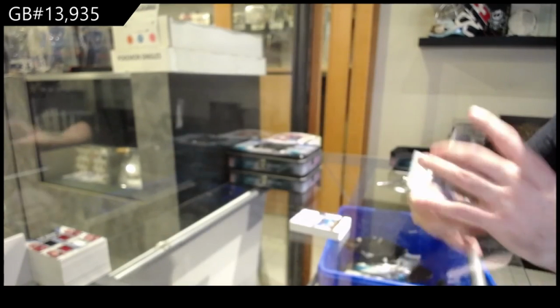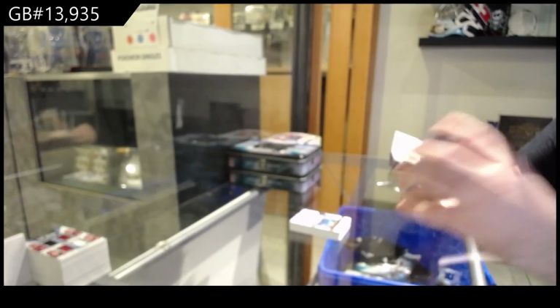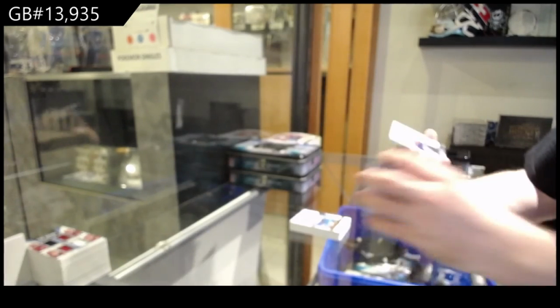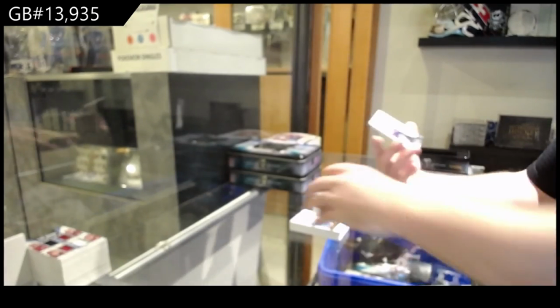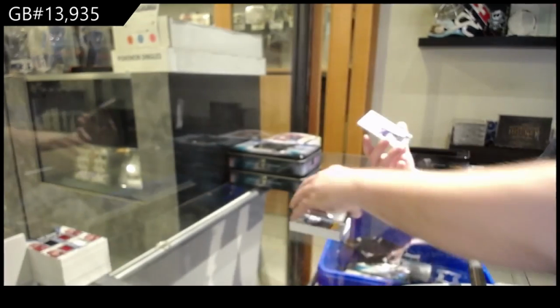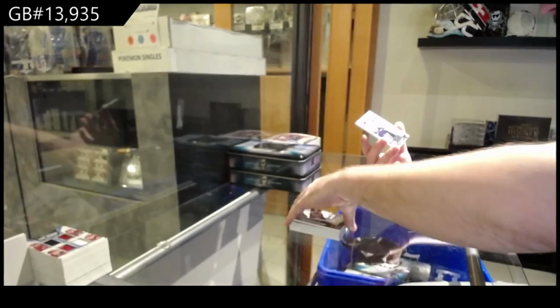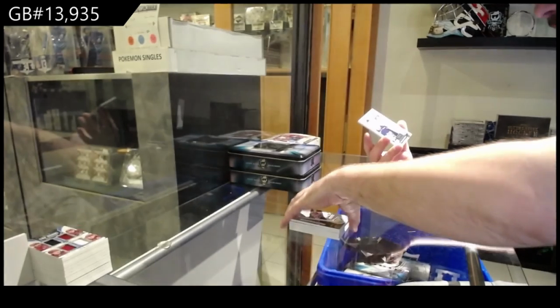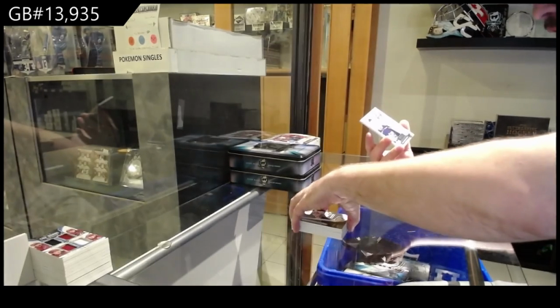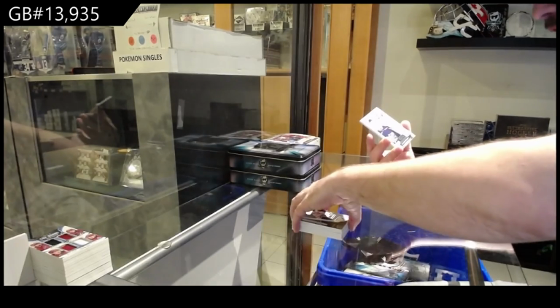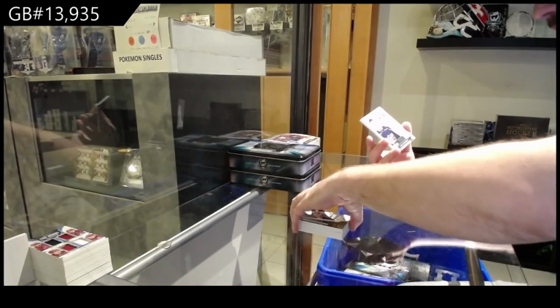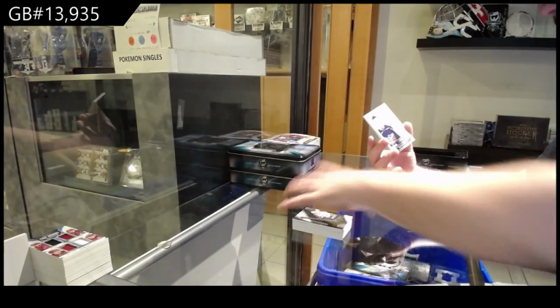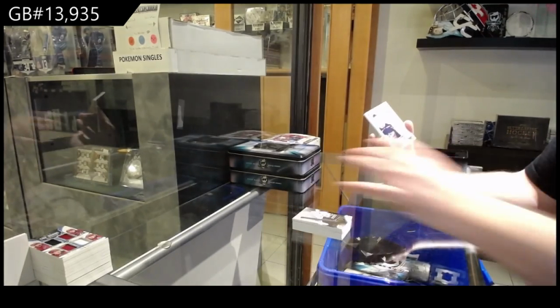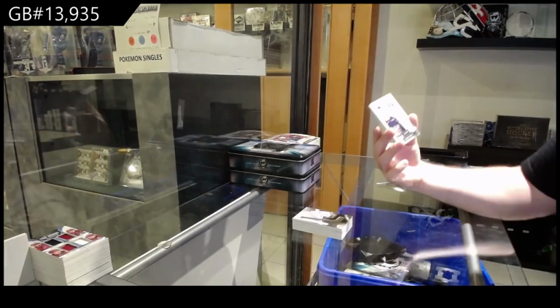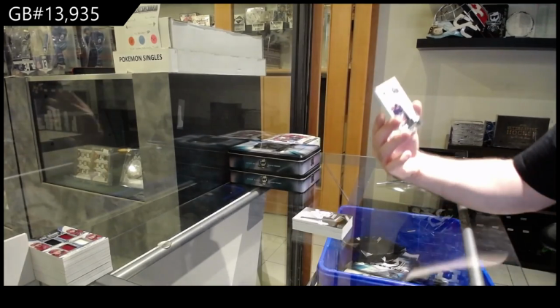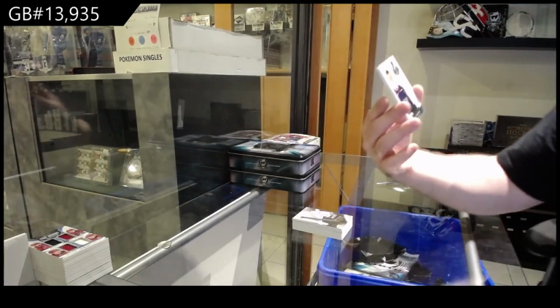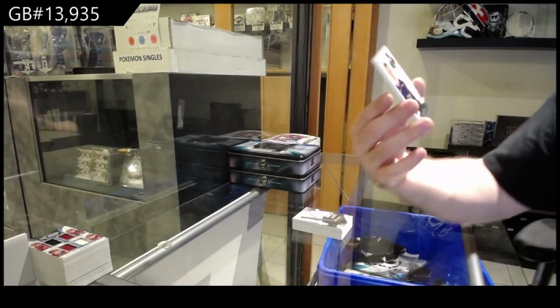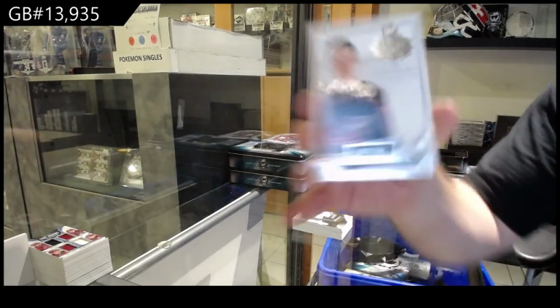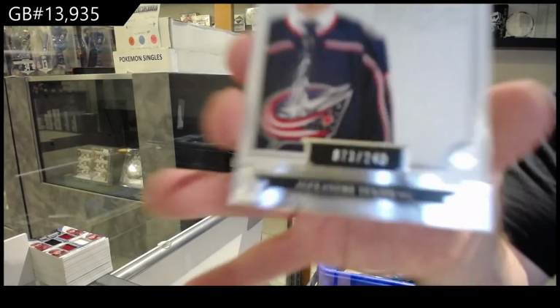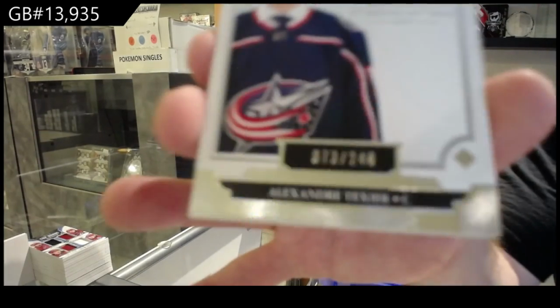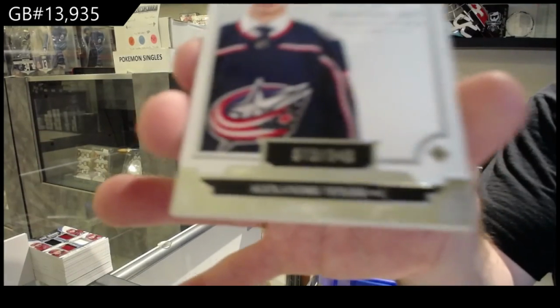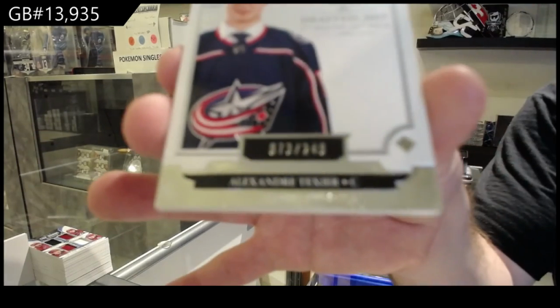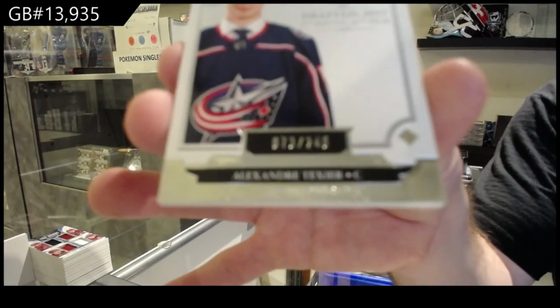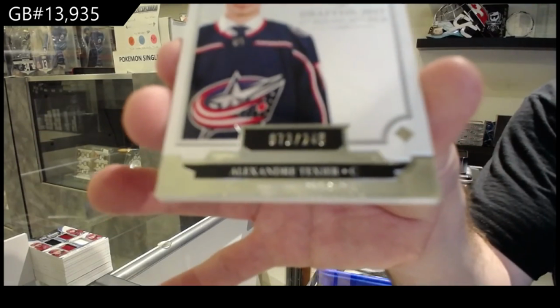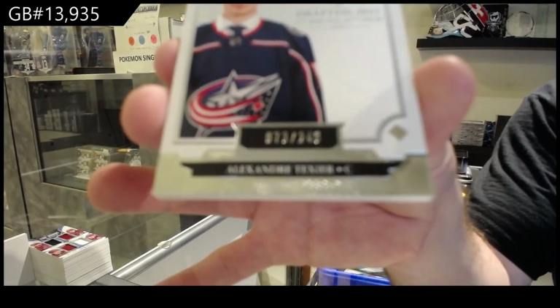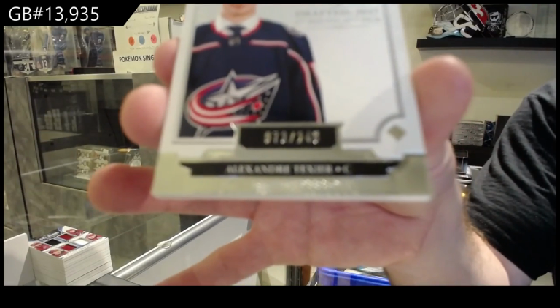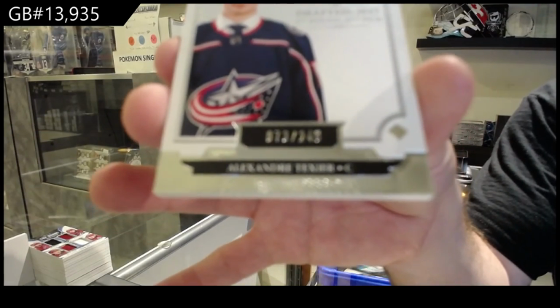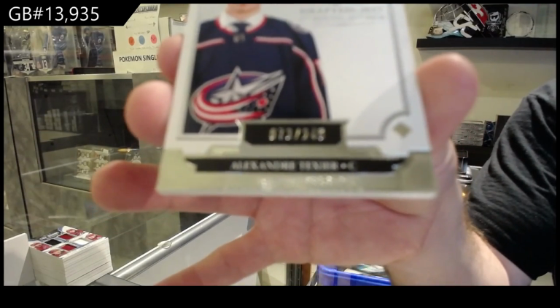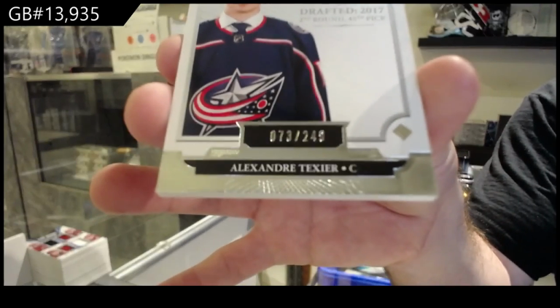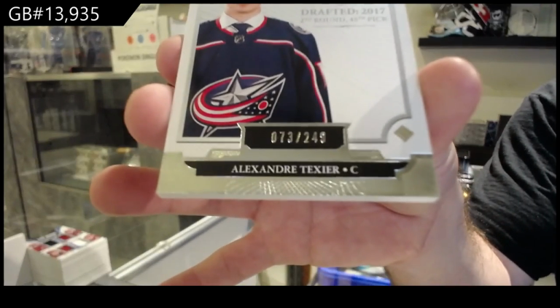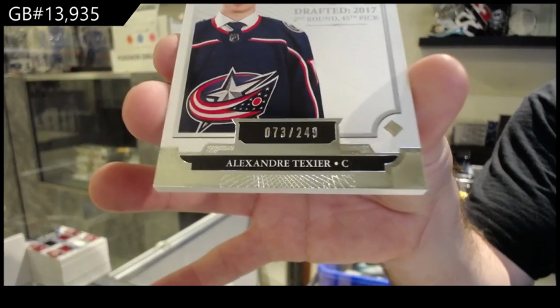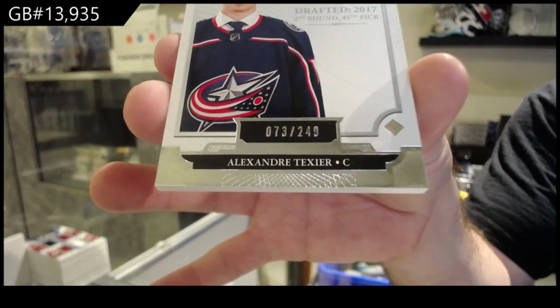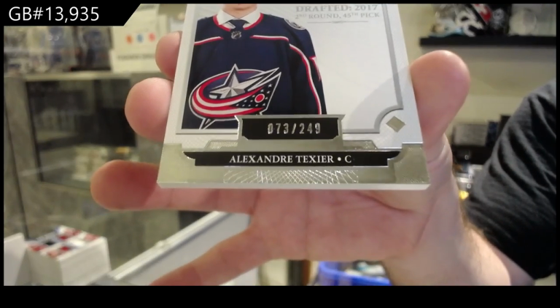And we've got for the Blue Jackets, /249, Alexander Texier. There we go.